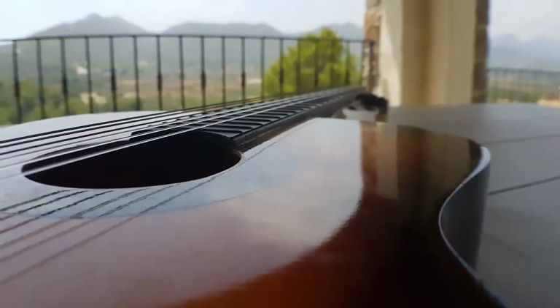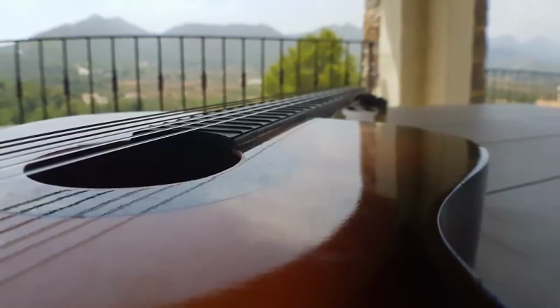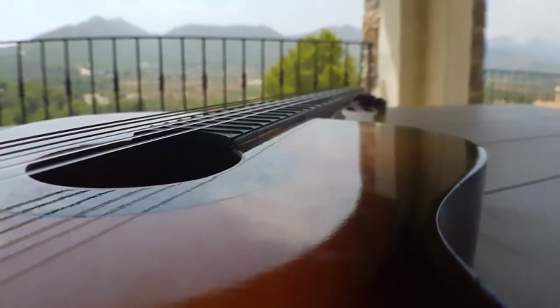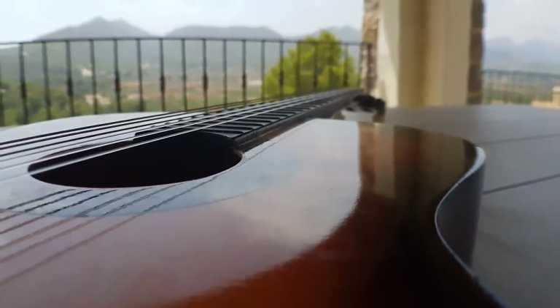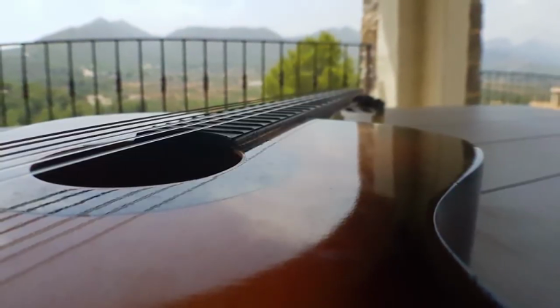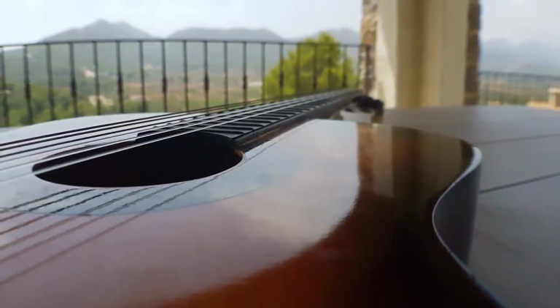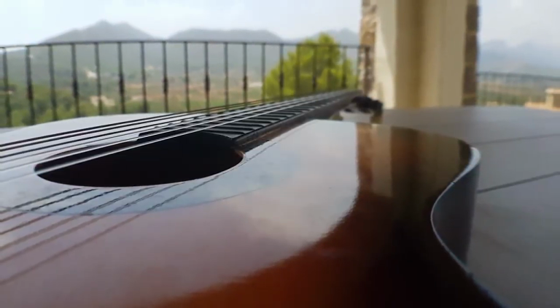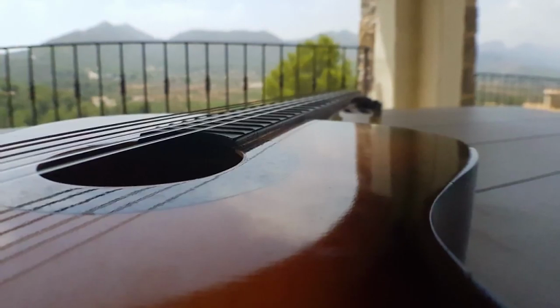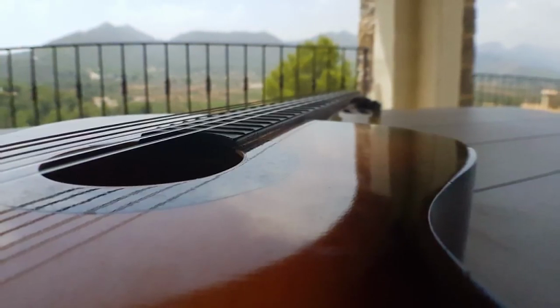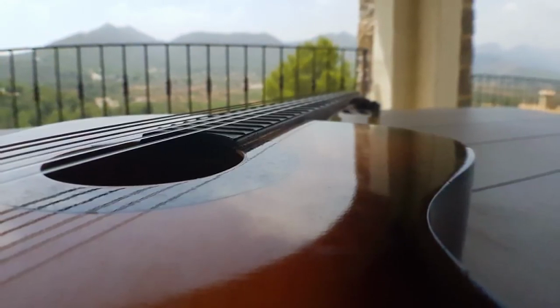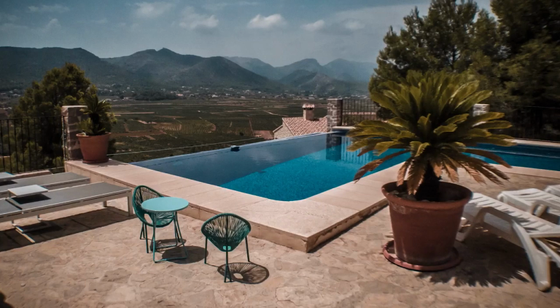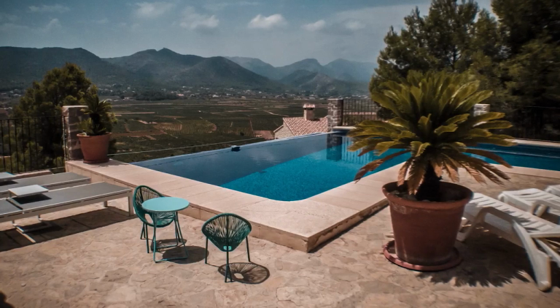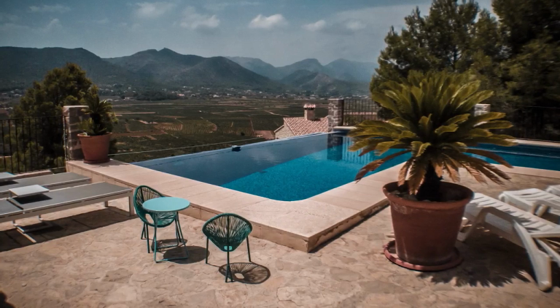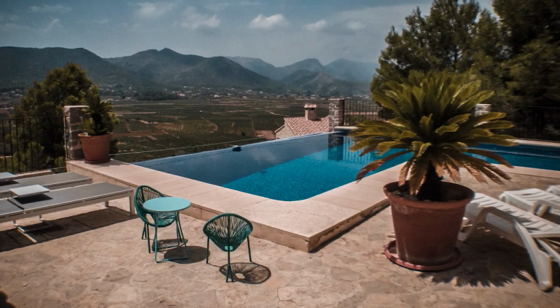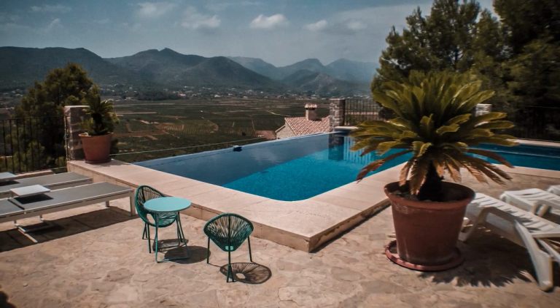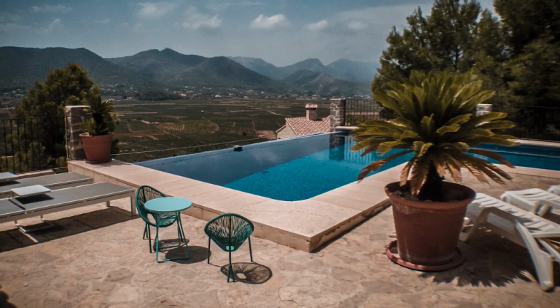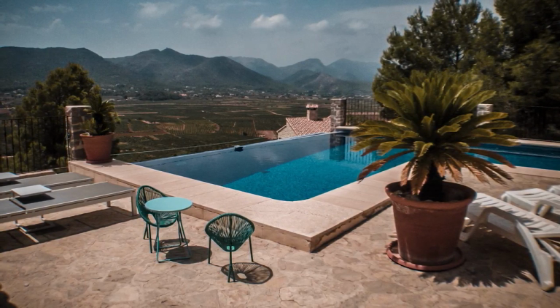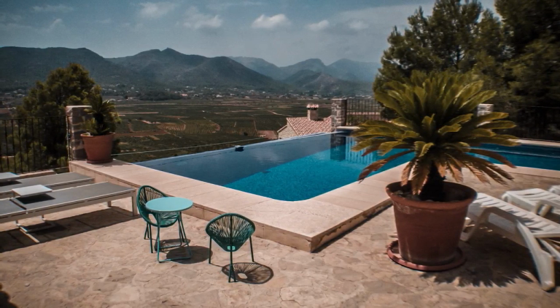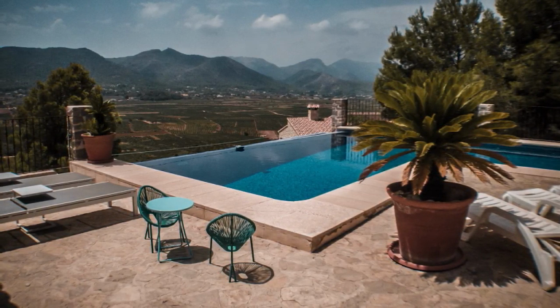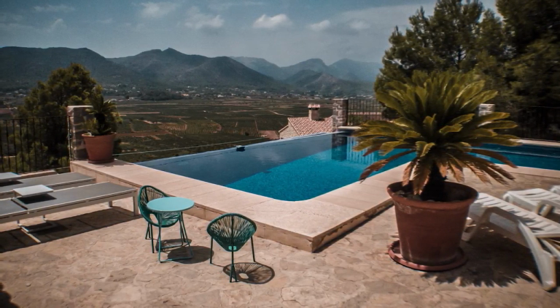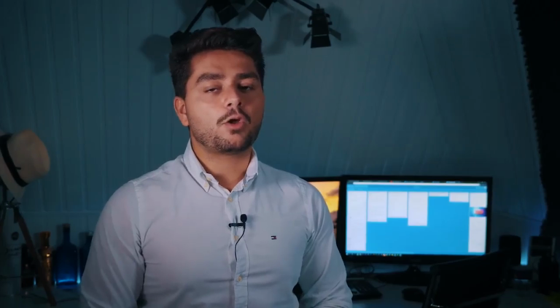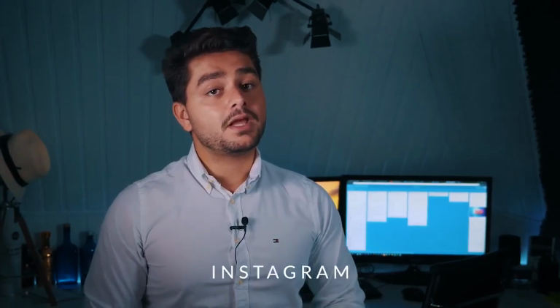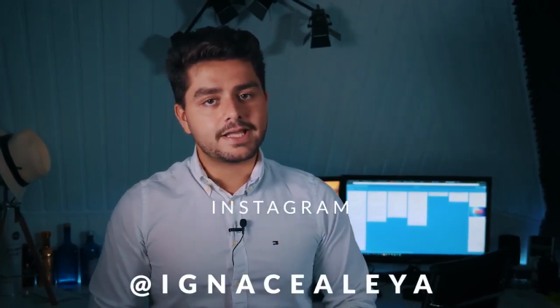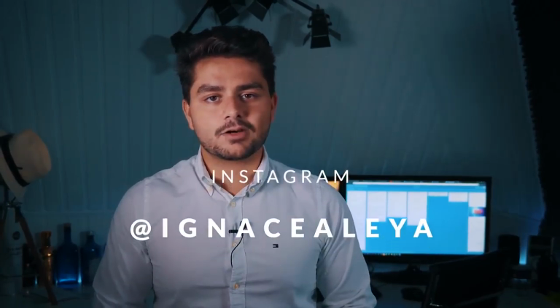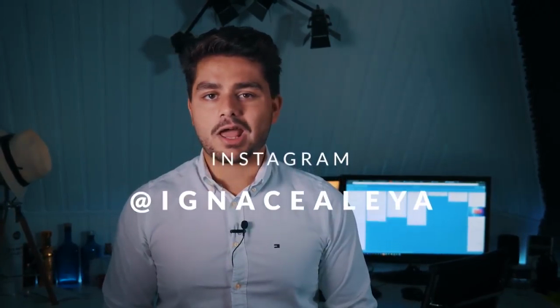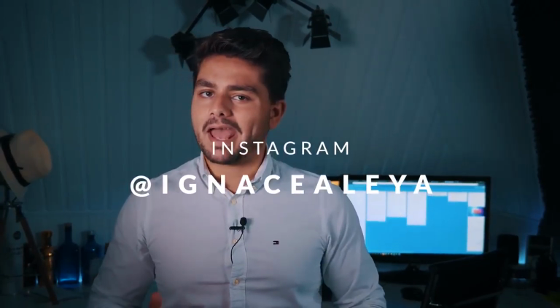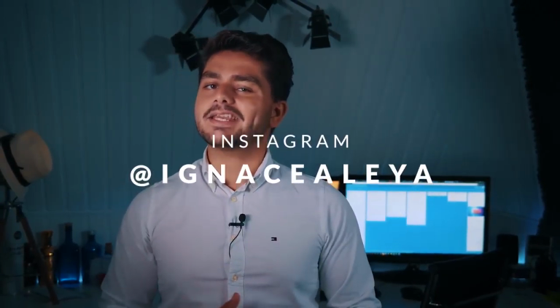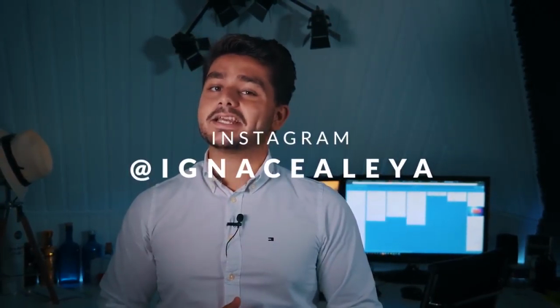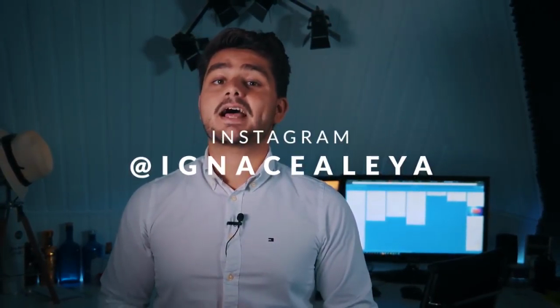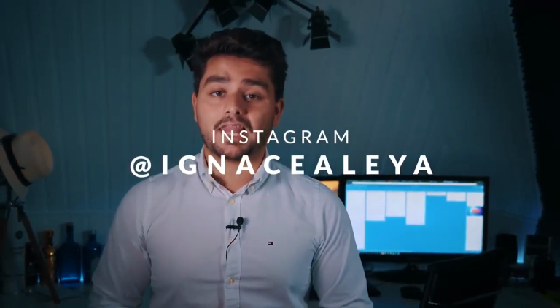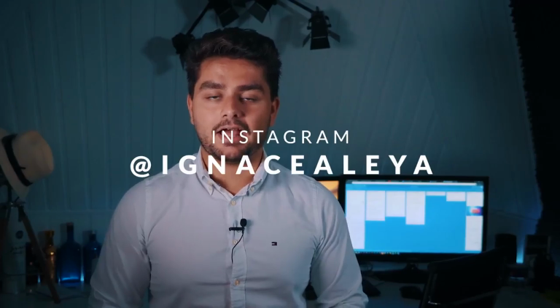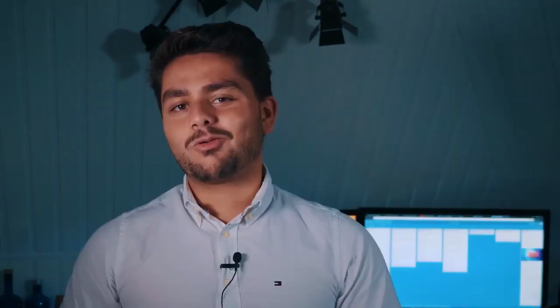By the way, if you're interested in following my photography or behind the scenes, definitely follow me on Instagram at Ine Zalea.